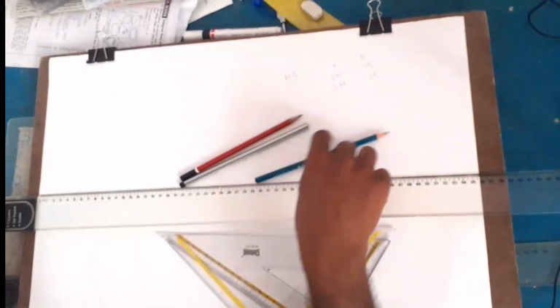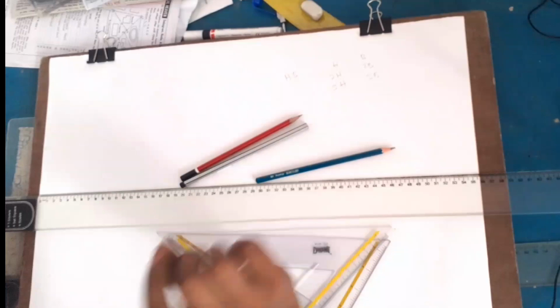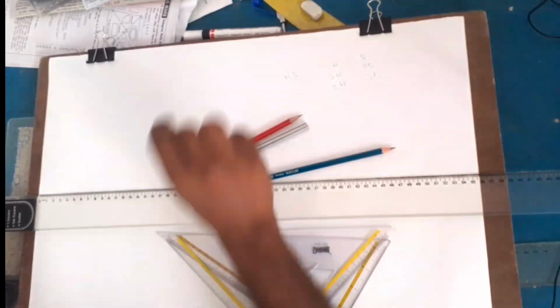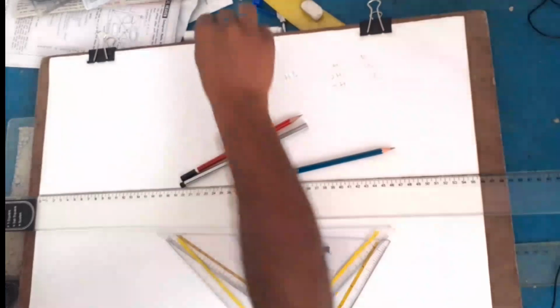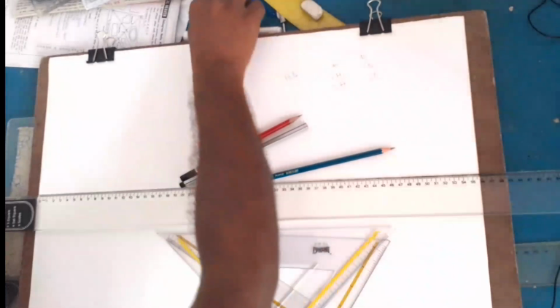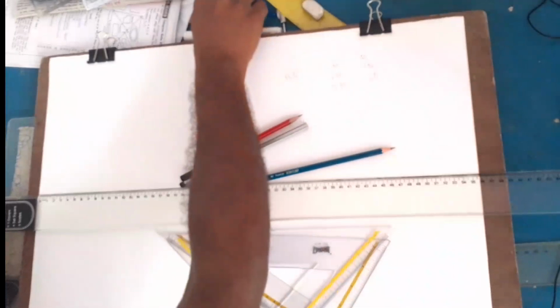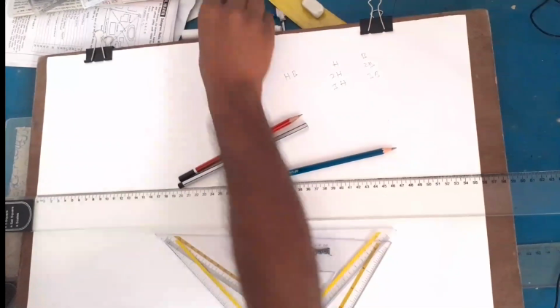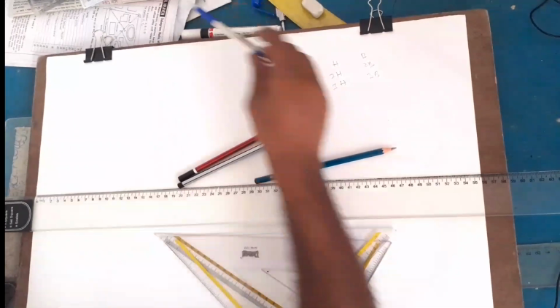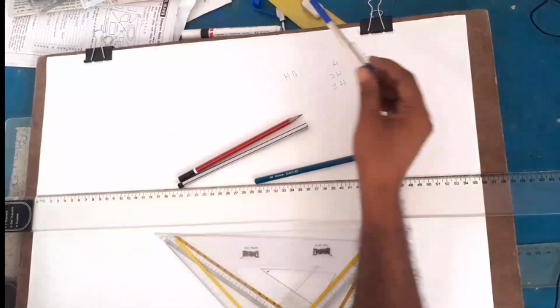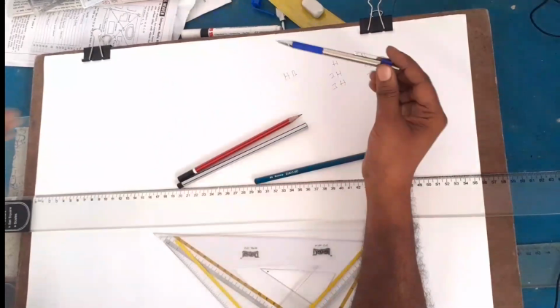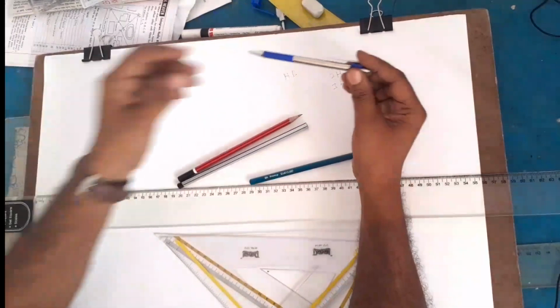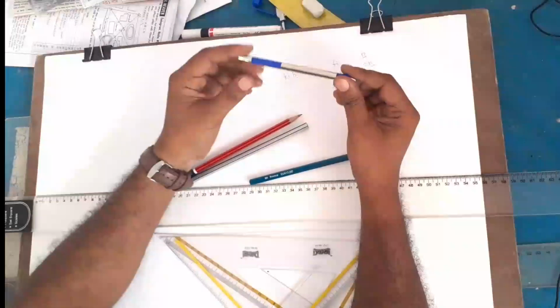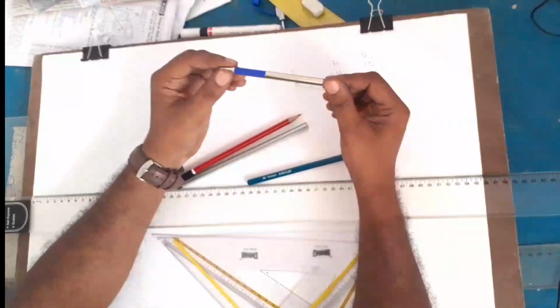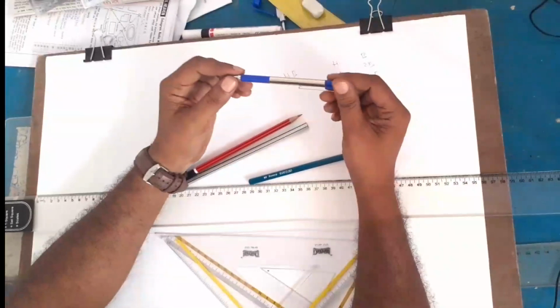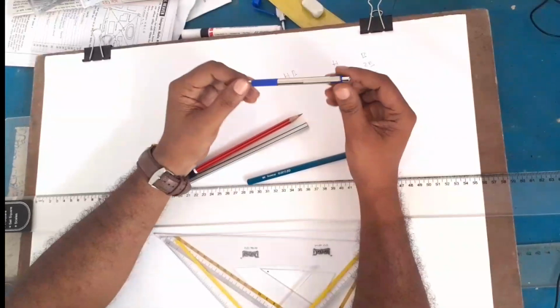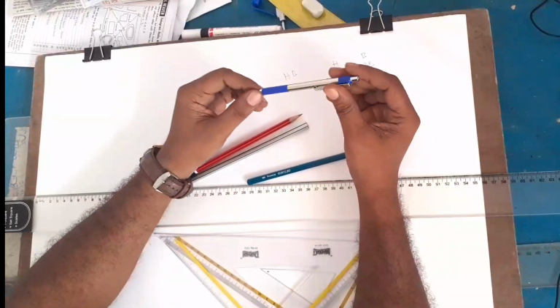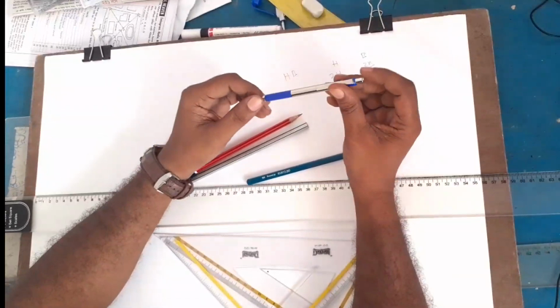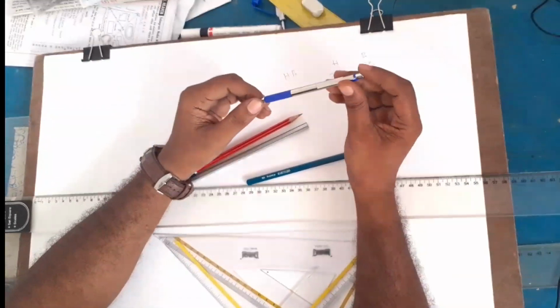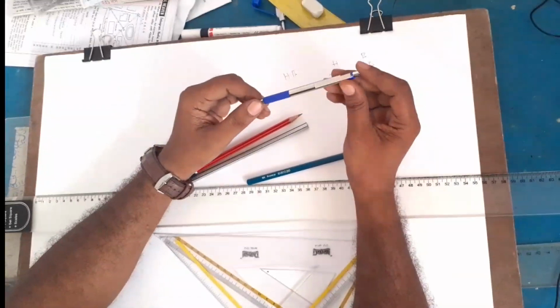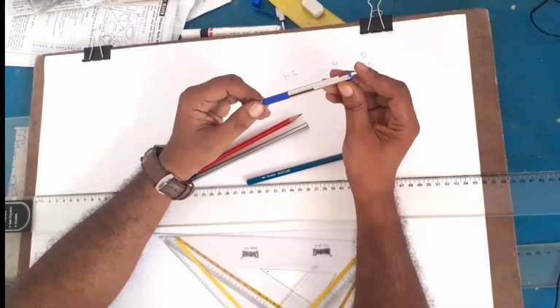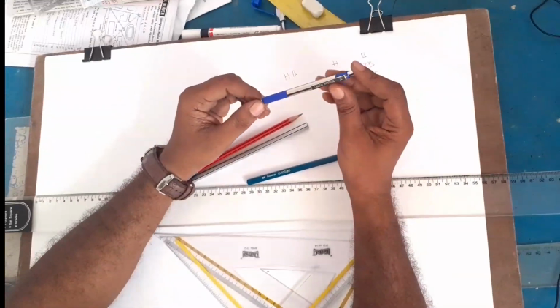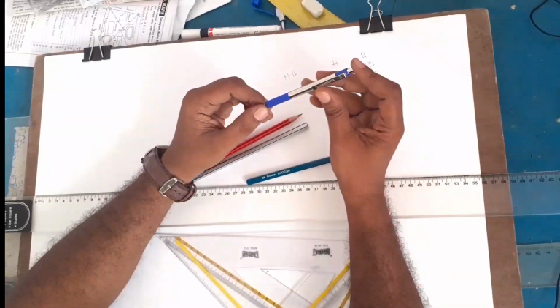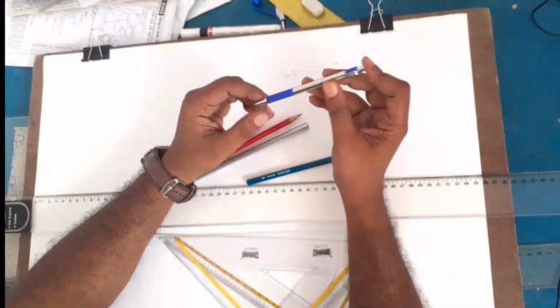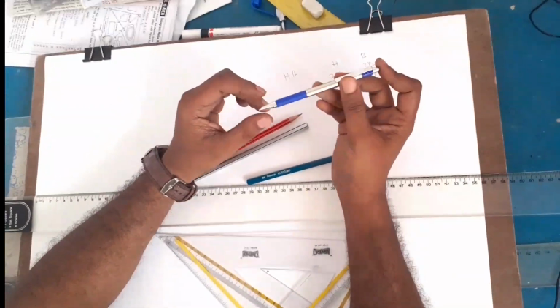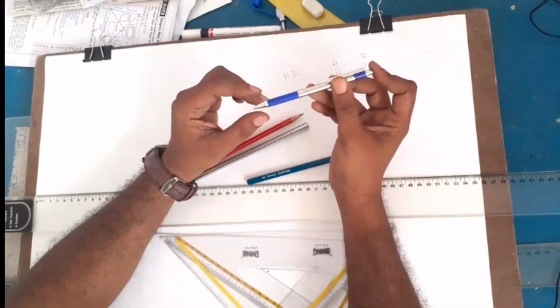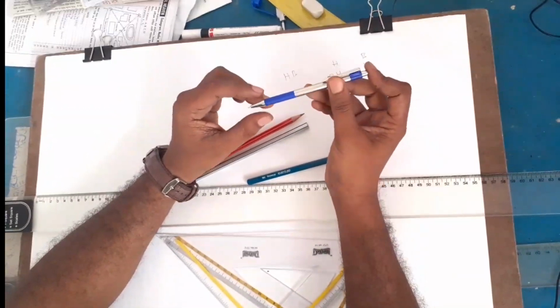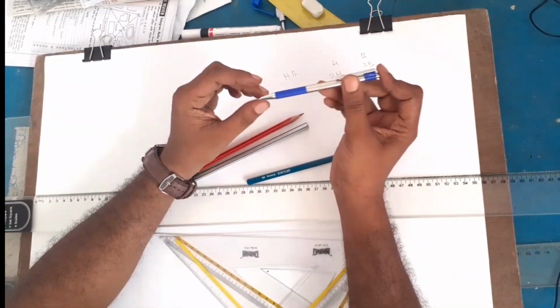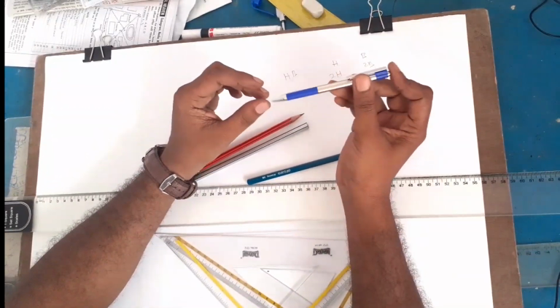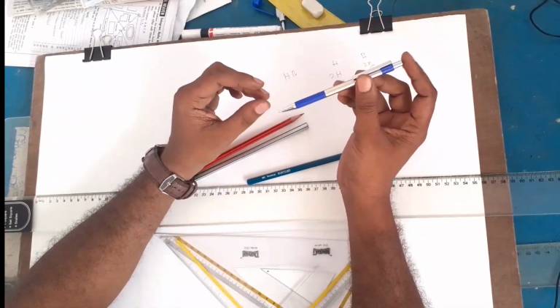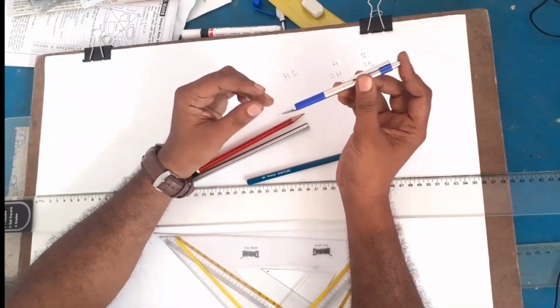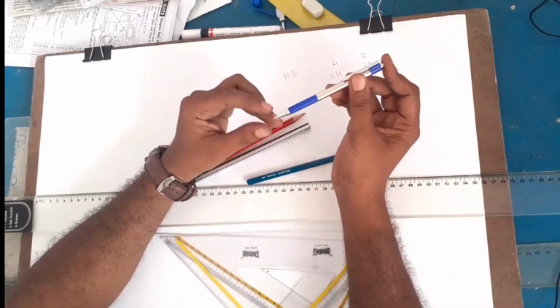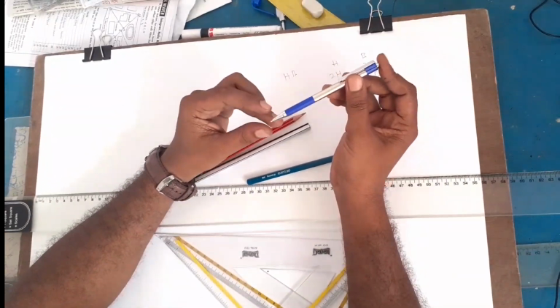This is an HB pencil — a high-tech pencil. A high-tech pencil means a mechanical pencil.